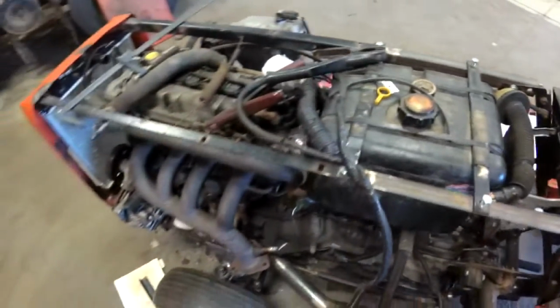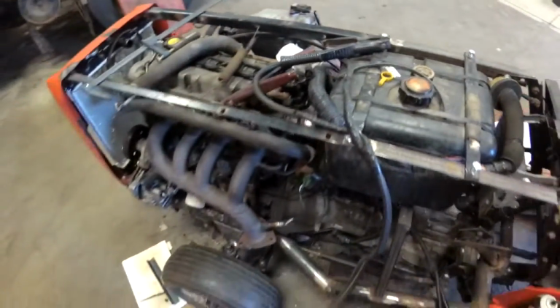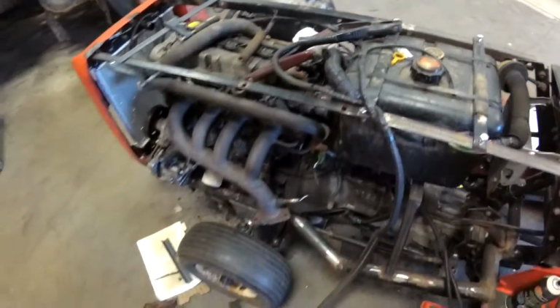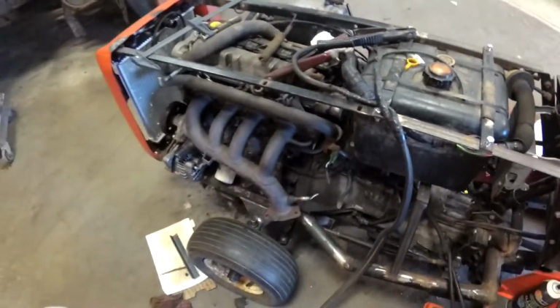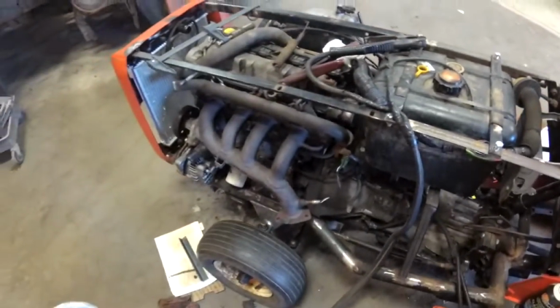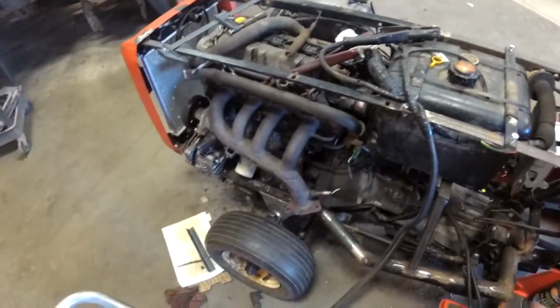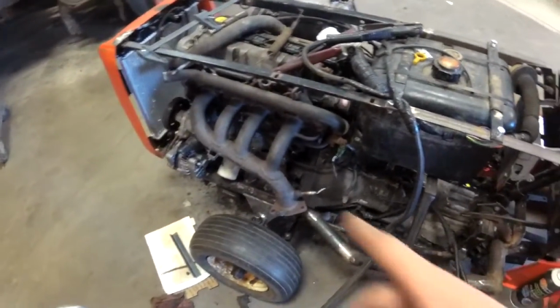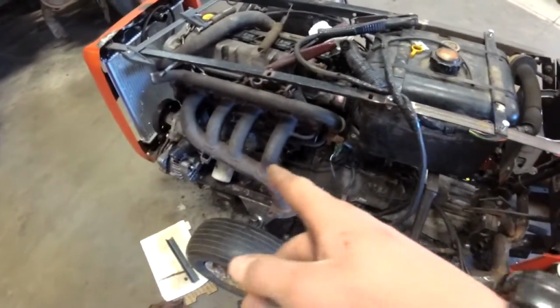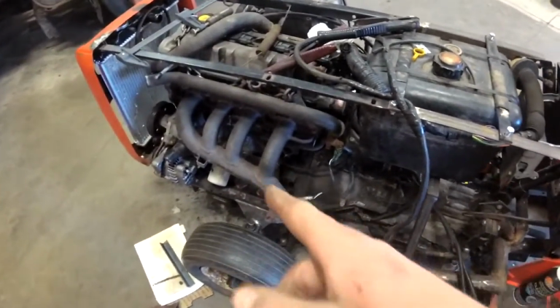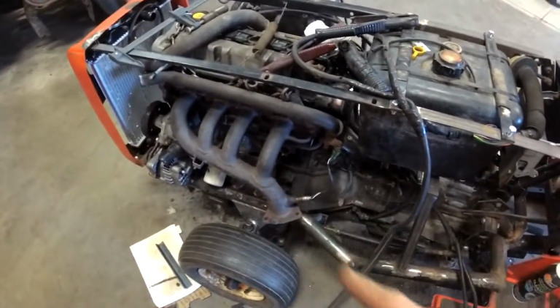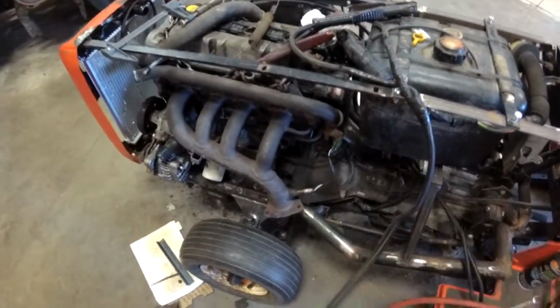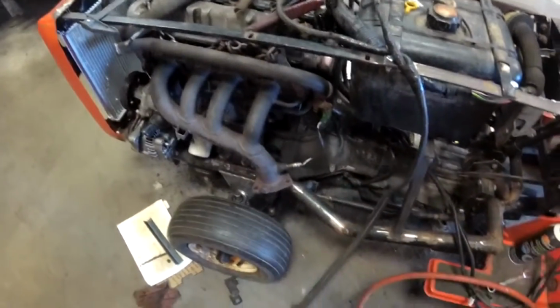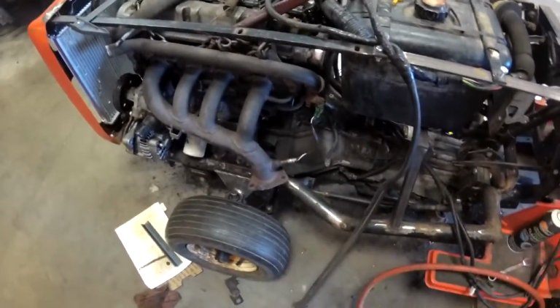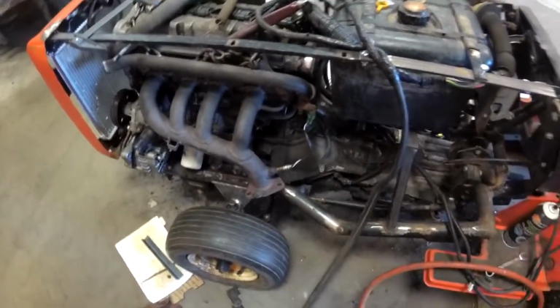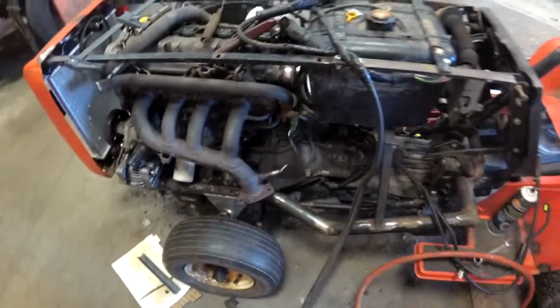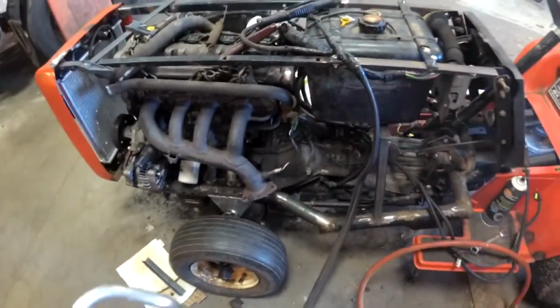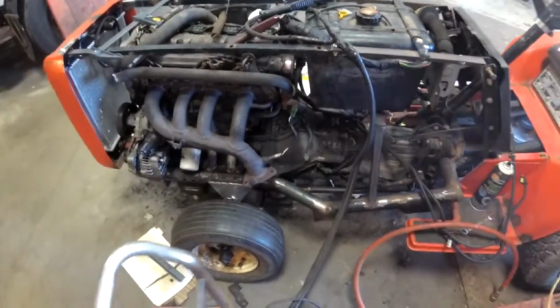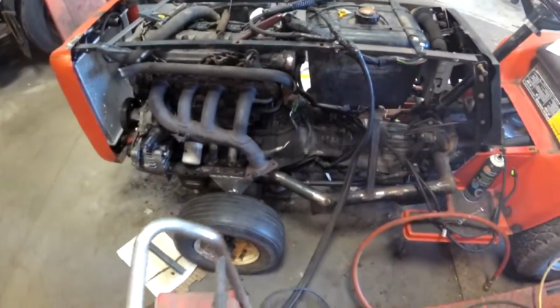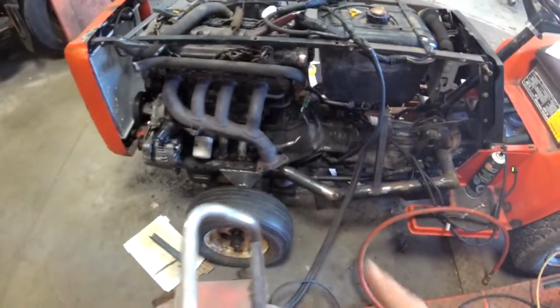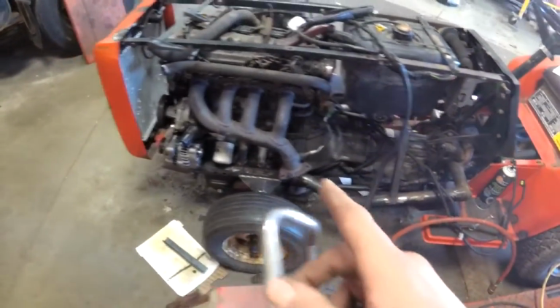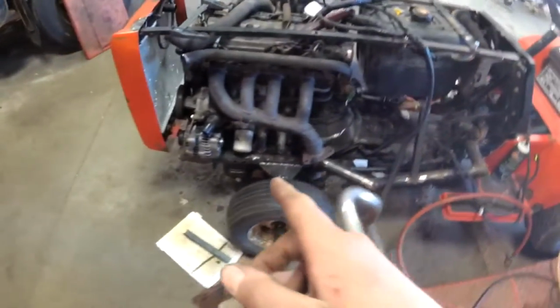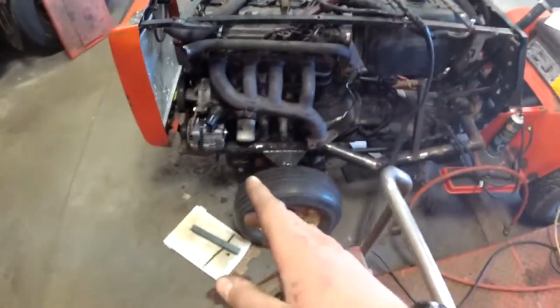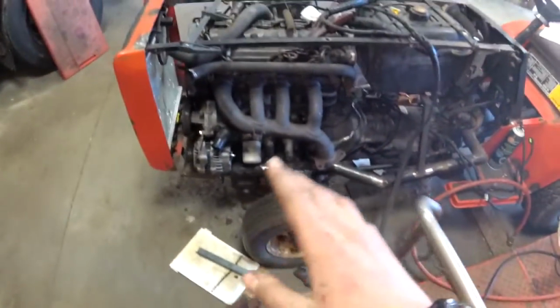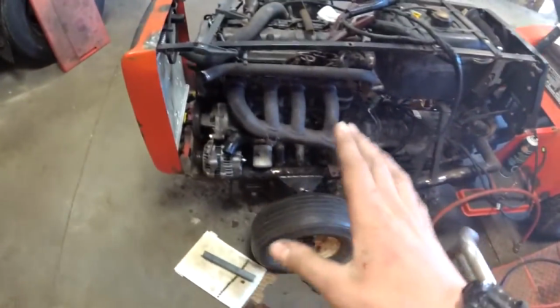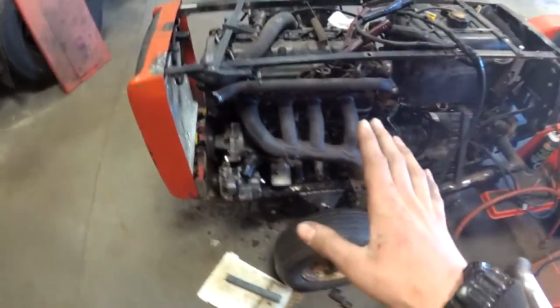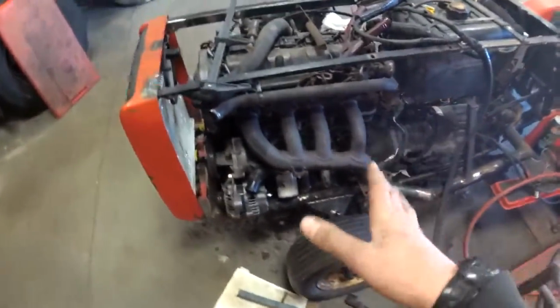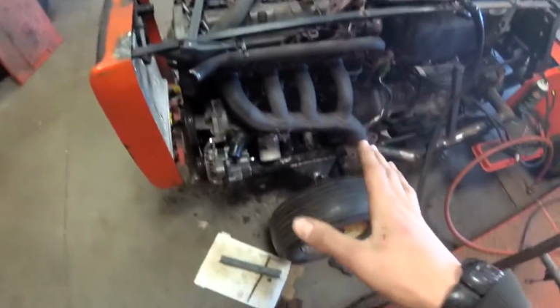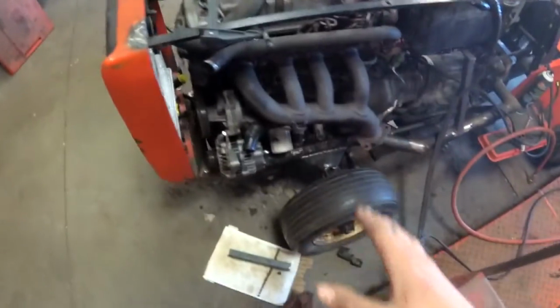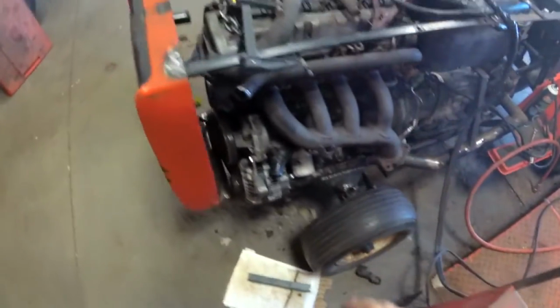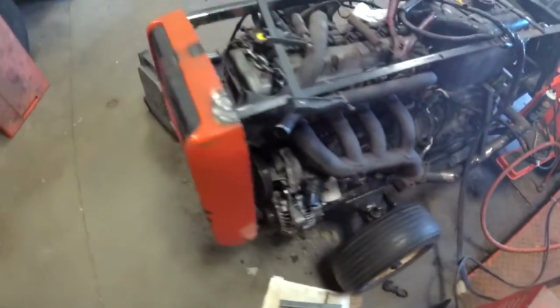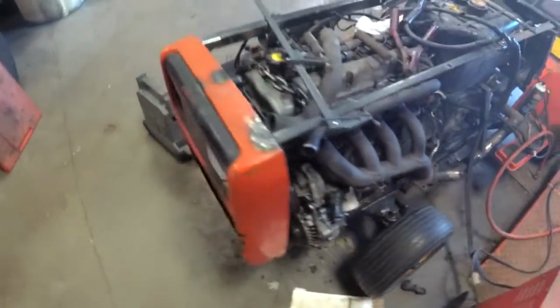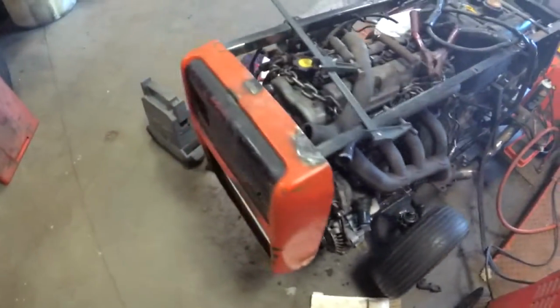I just threw the exhaust header on. I'm going to have to modify it a little bit.